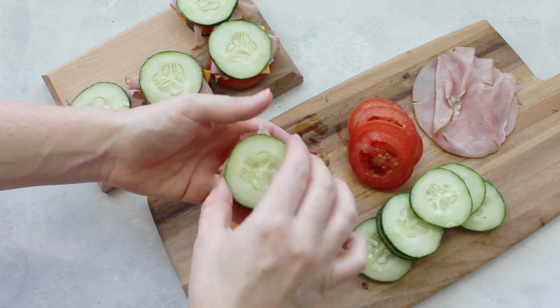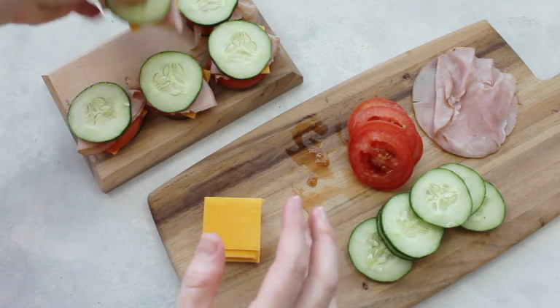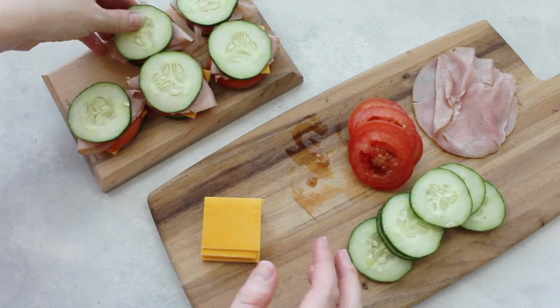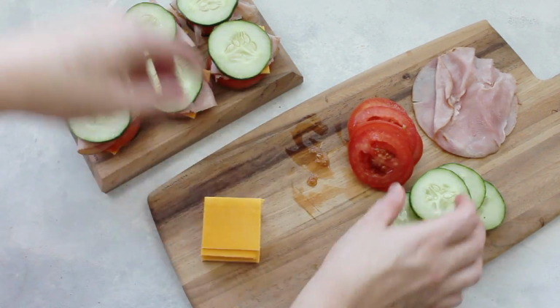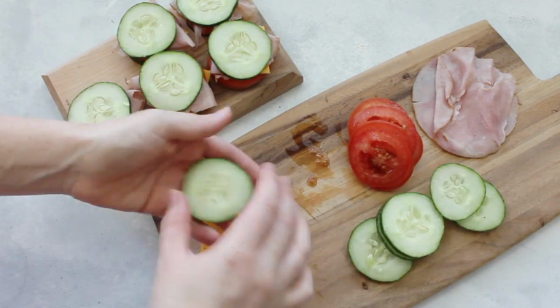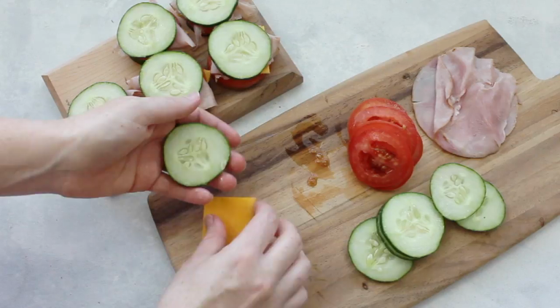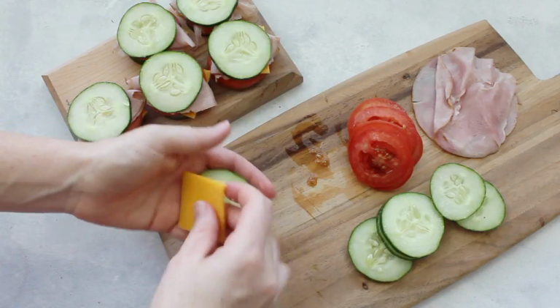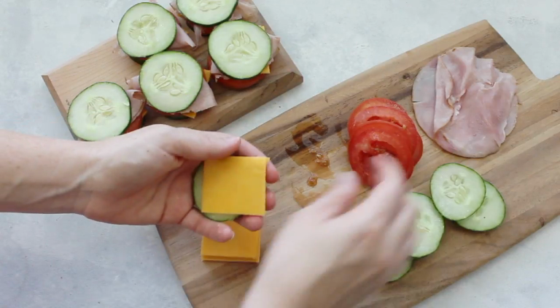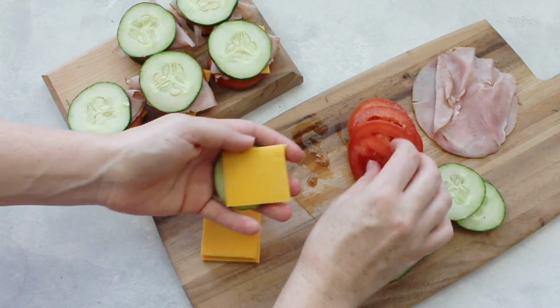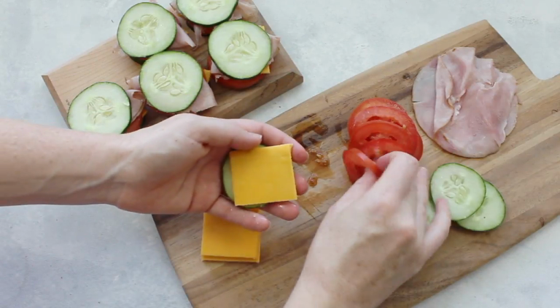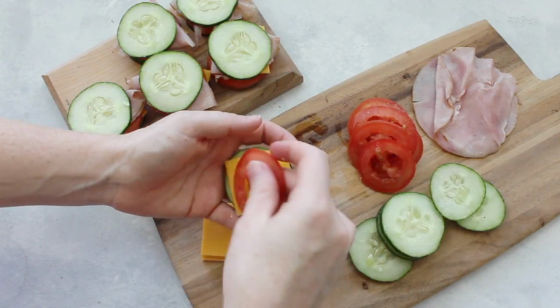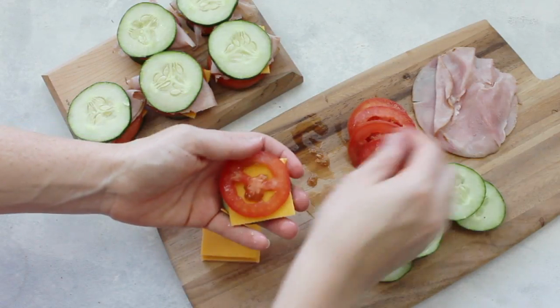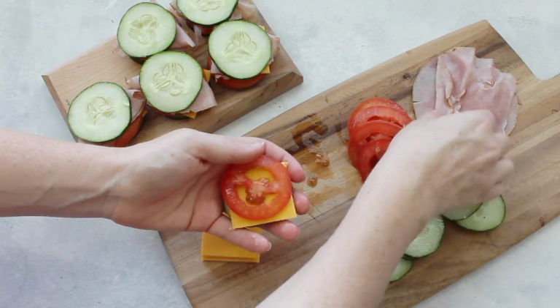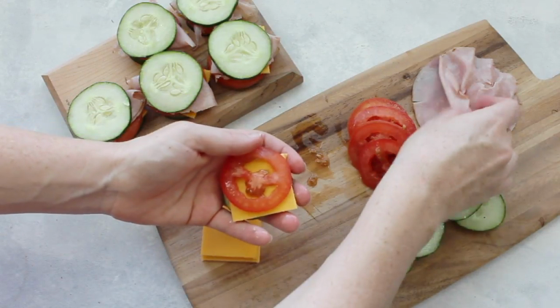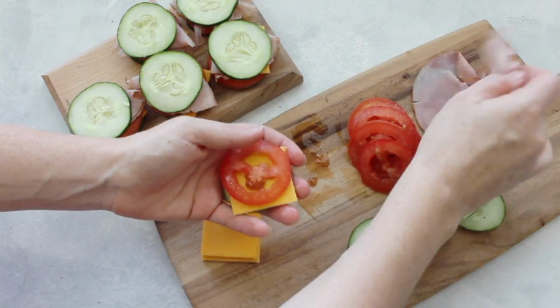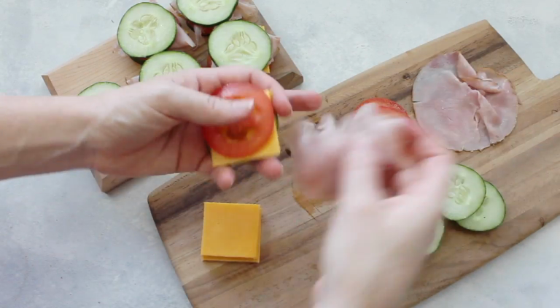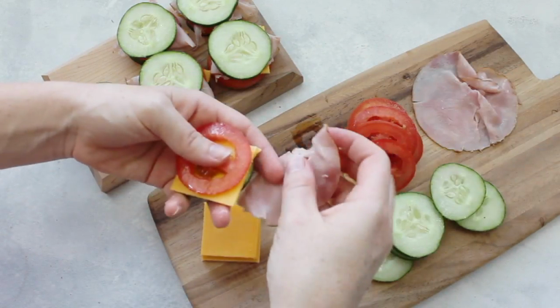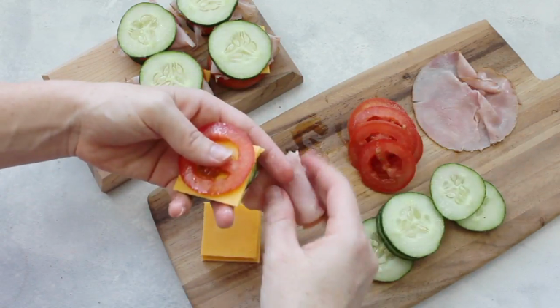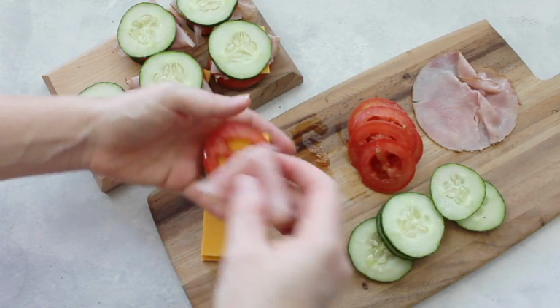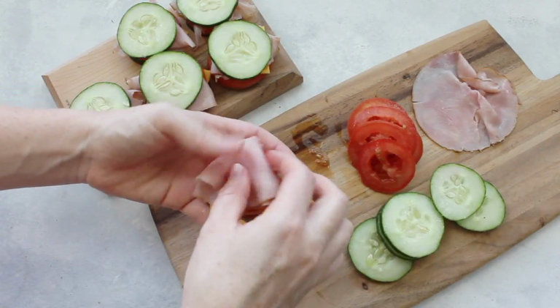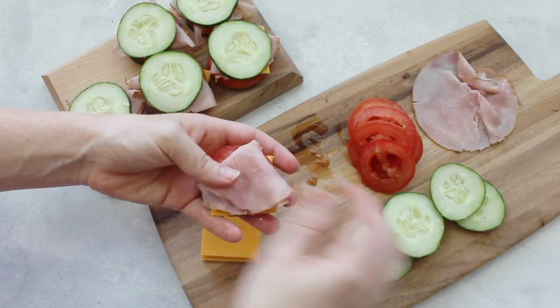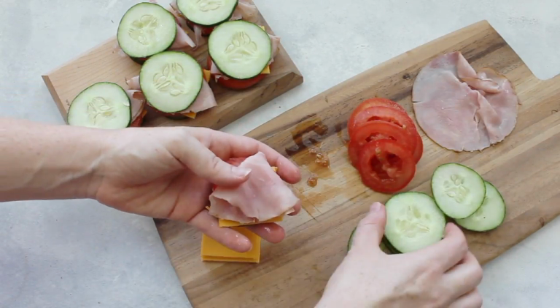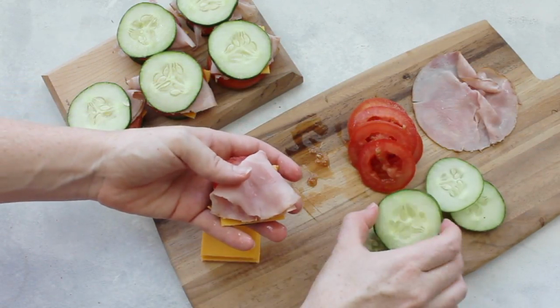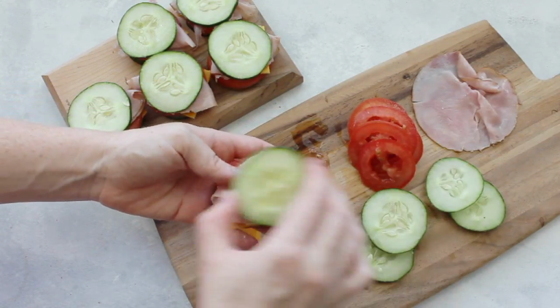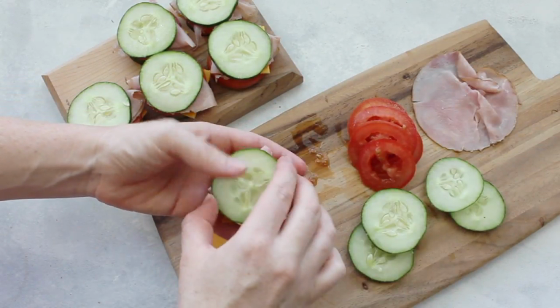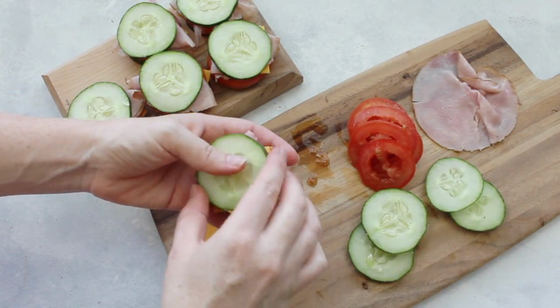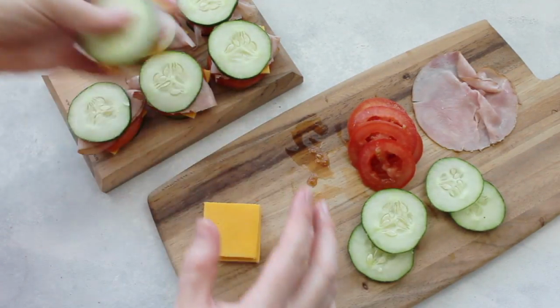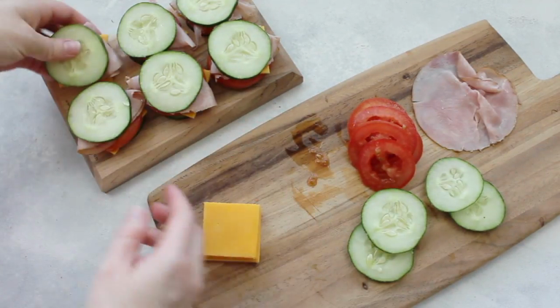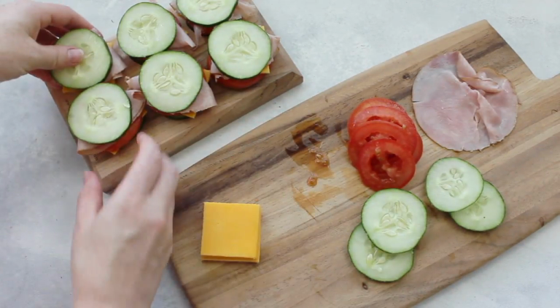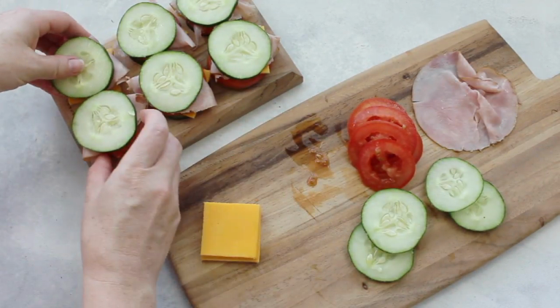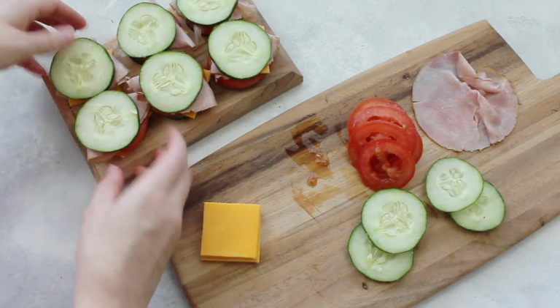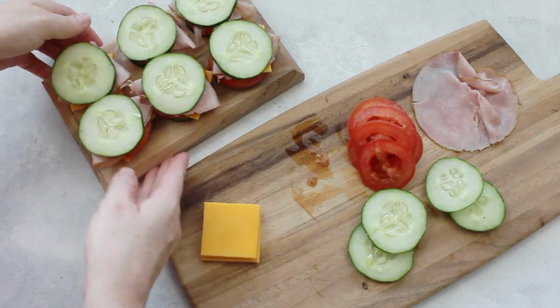I hope you guys liked our after-school snack ideas. Don't forget to subscribe to our channel. We'll see you later. Bye!